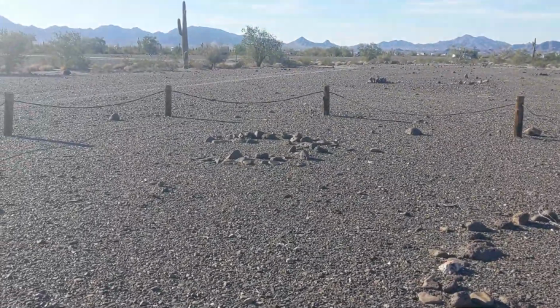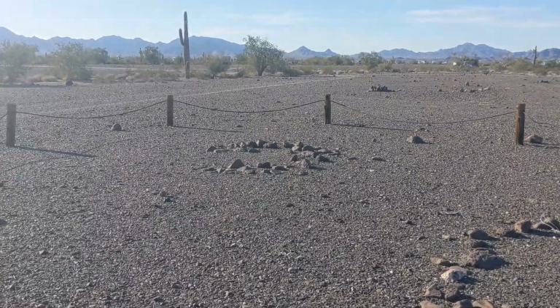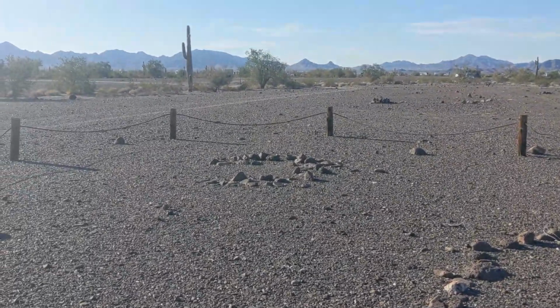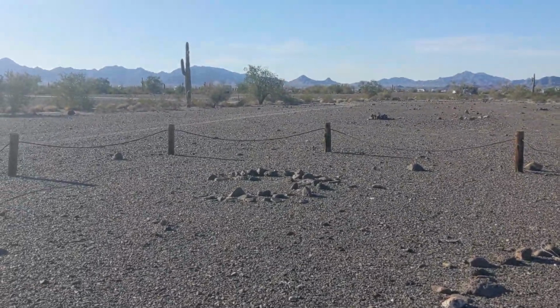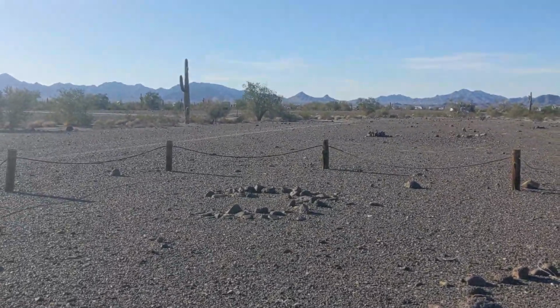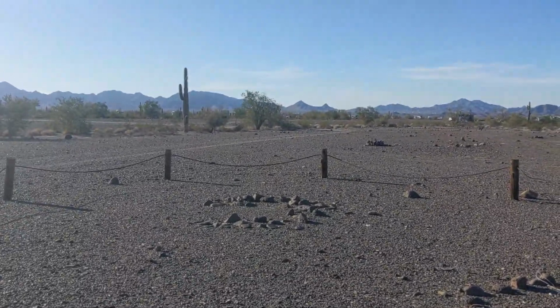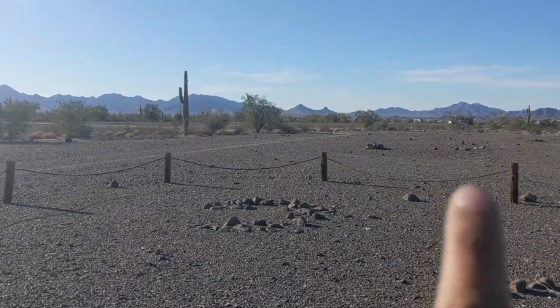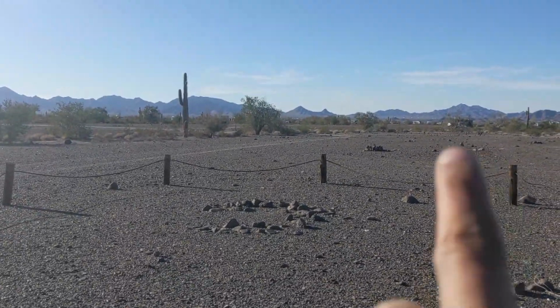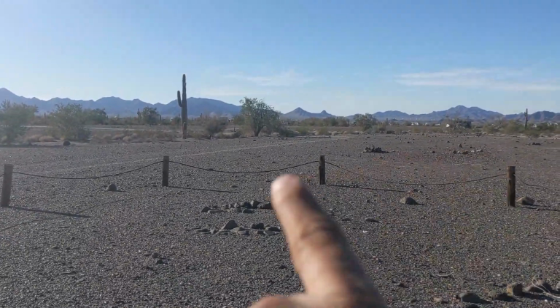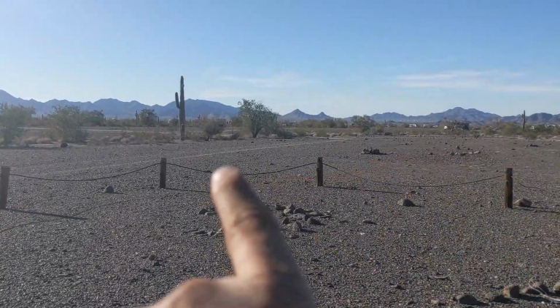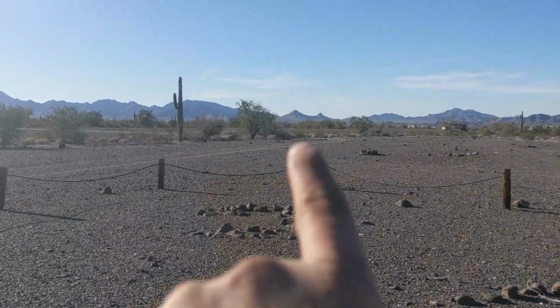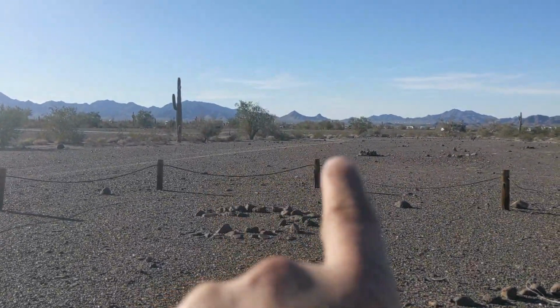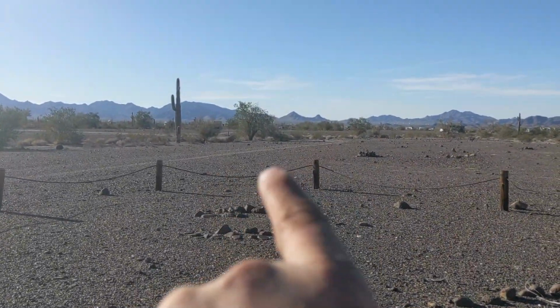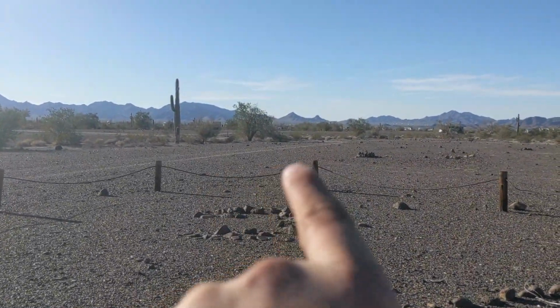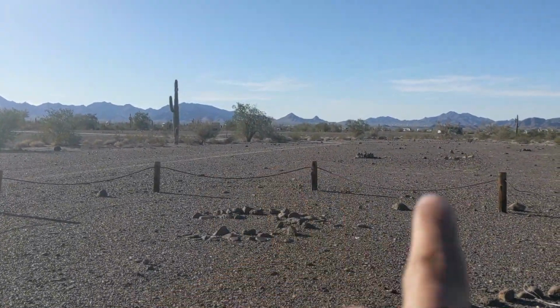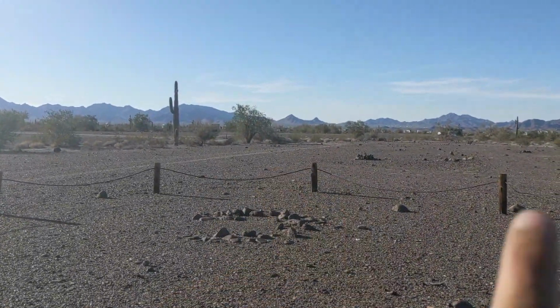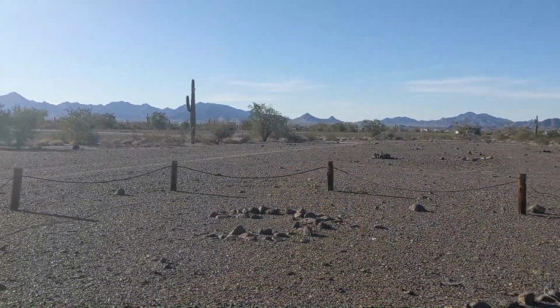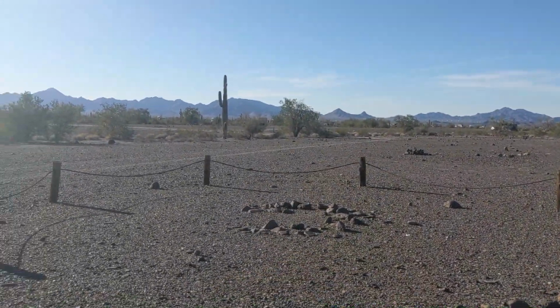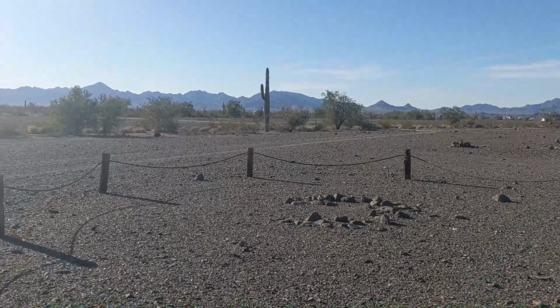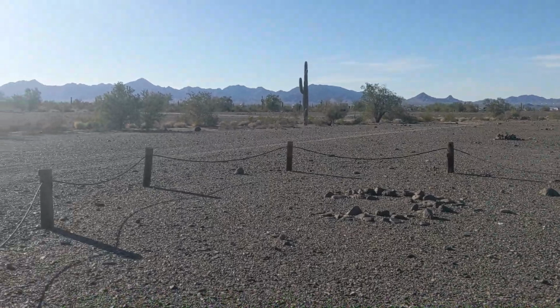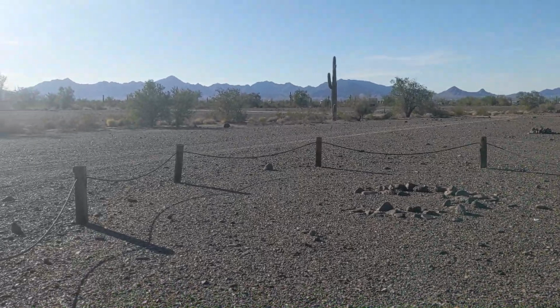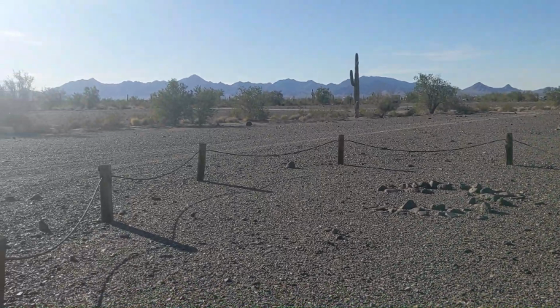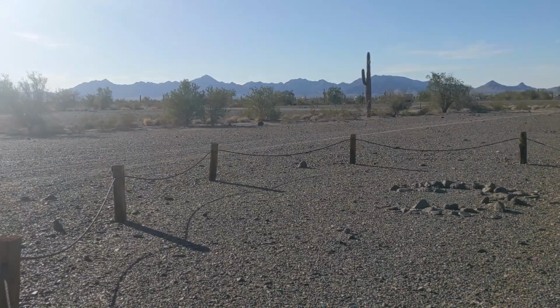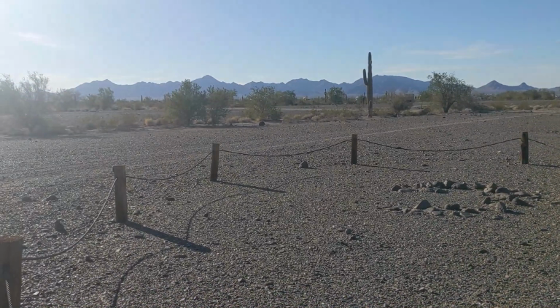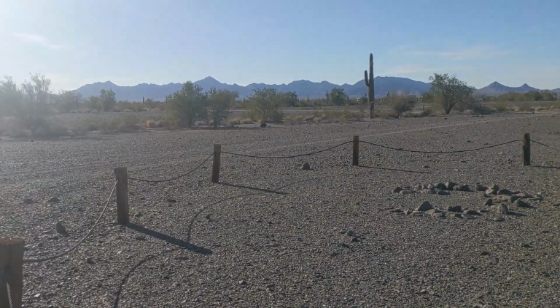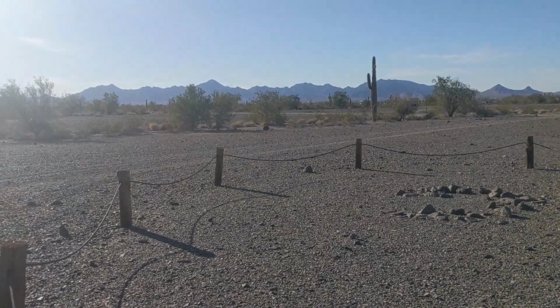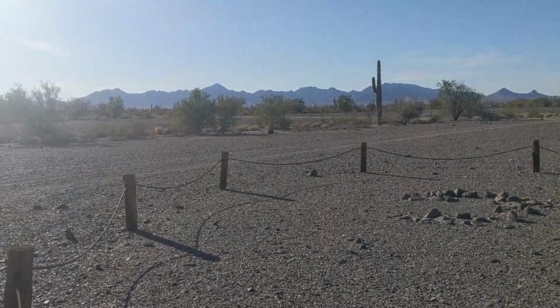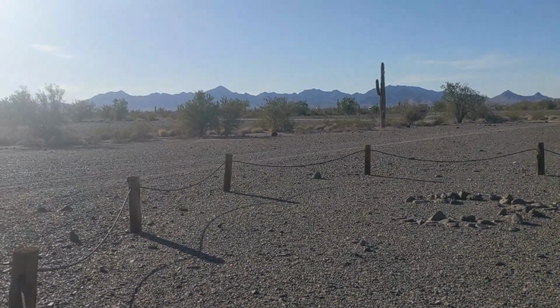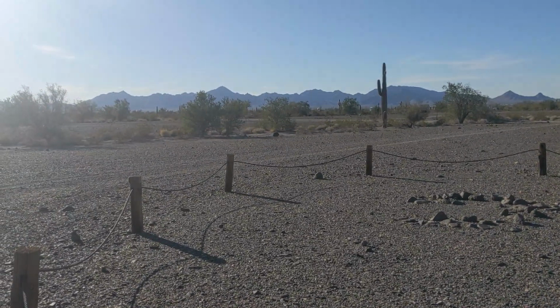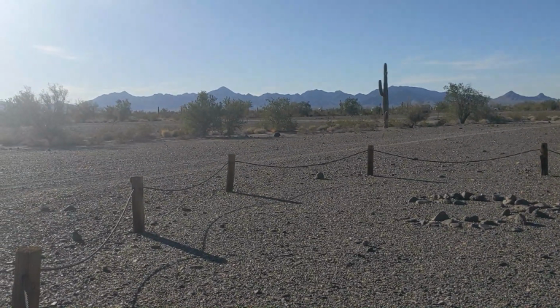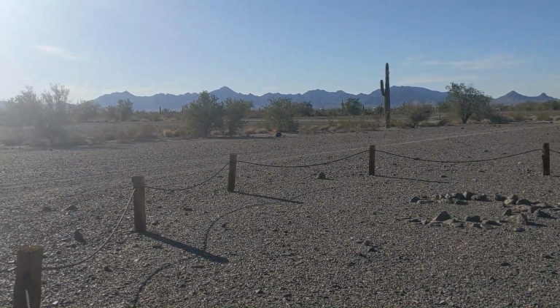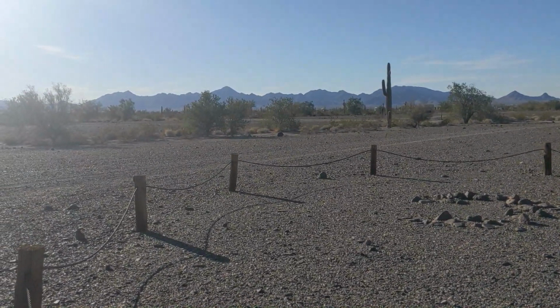A couple of little campsites right there. Quiet. Well, where do we want to go?